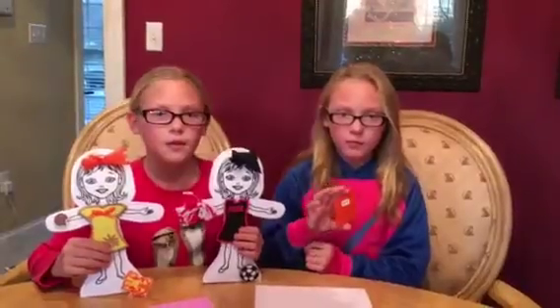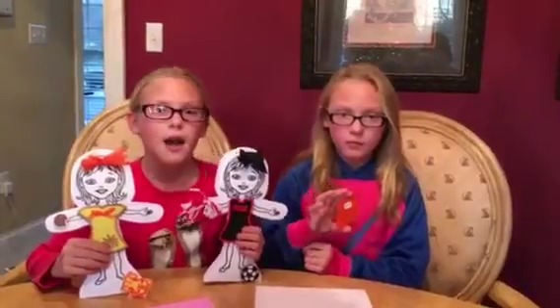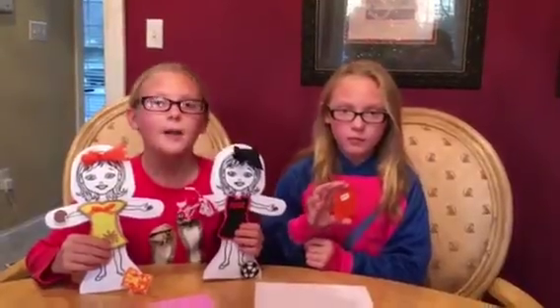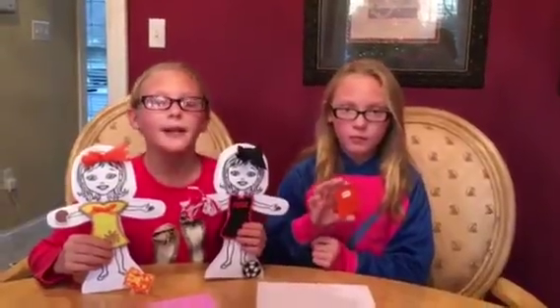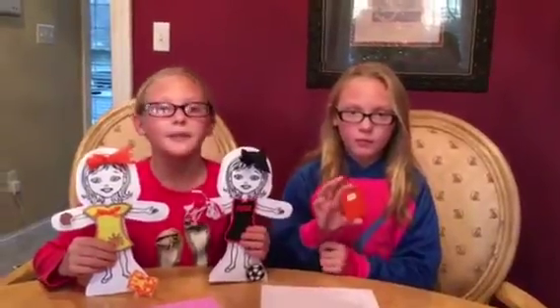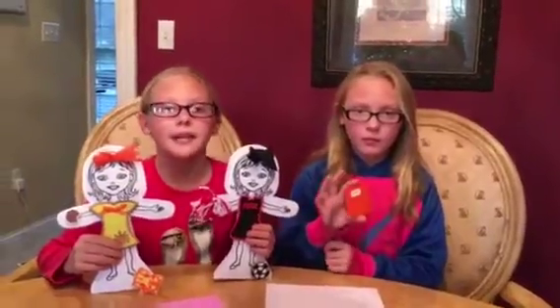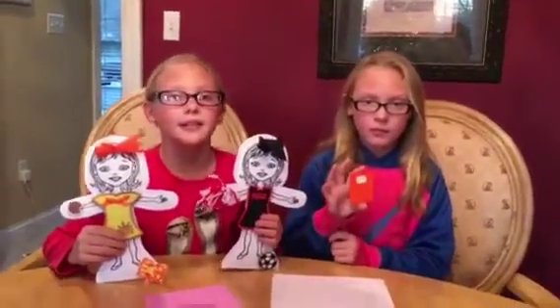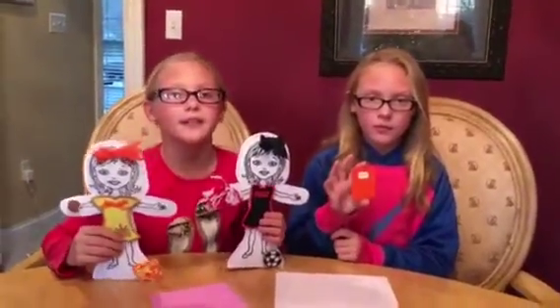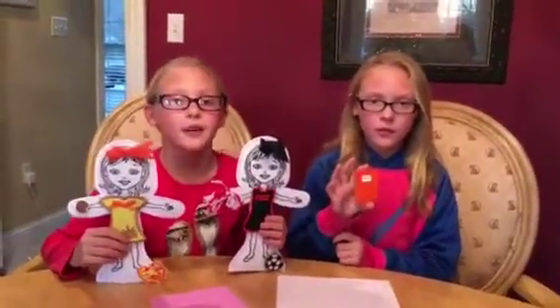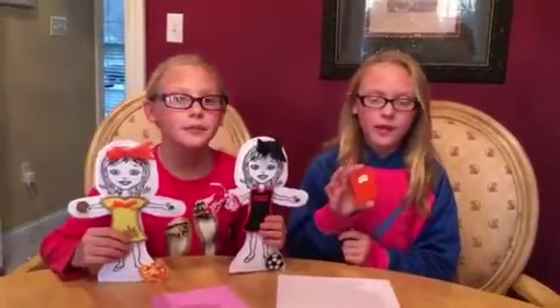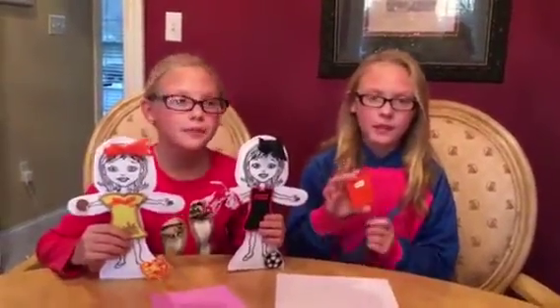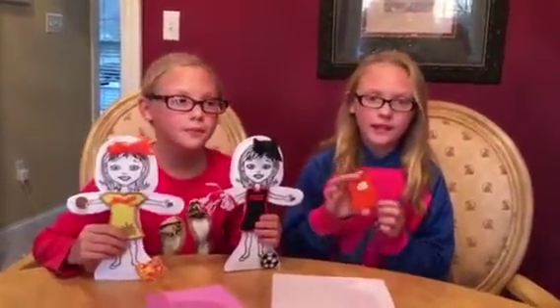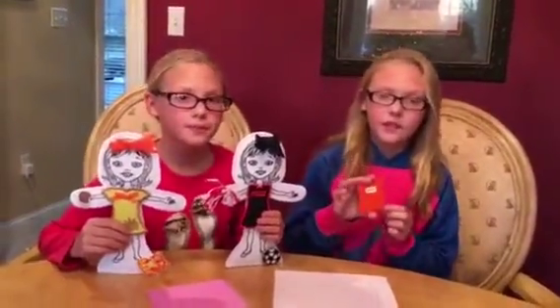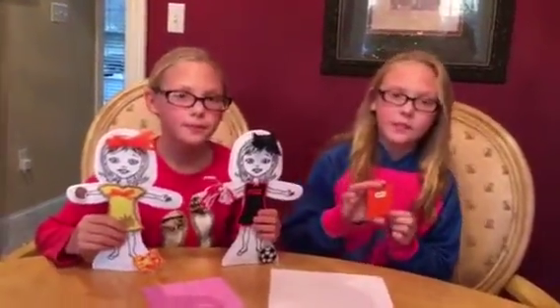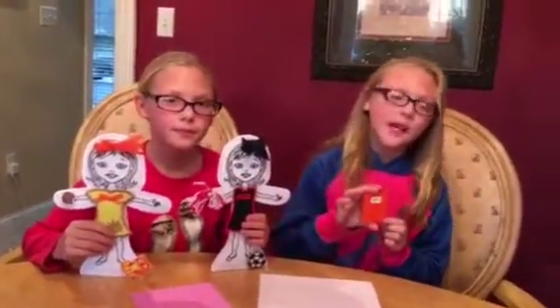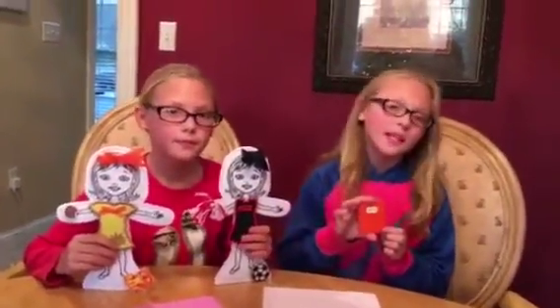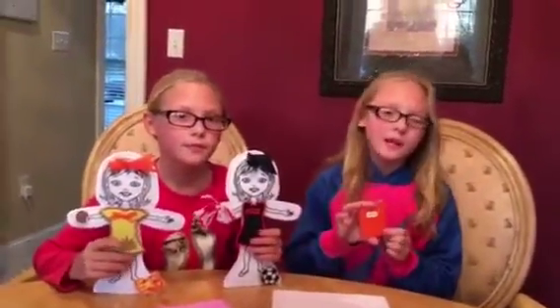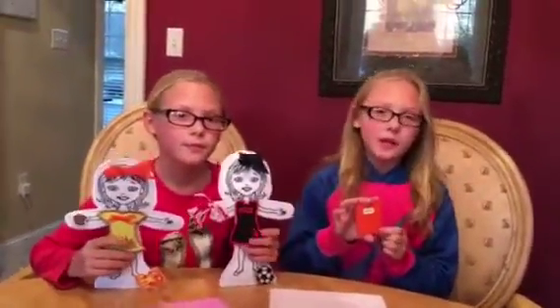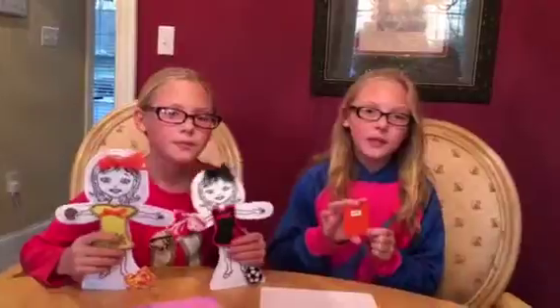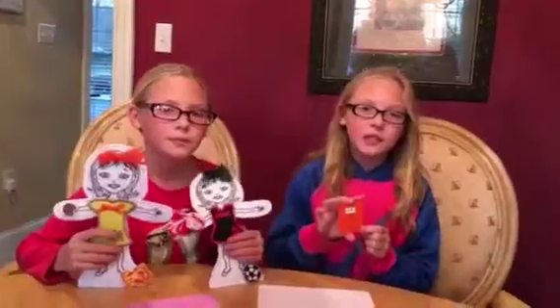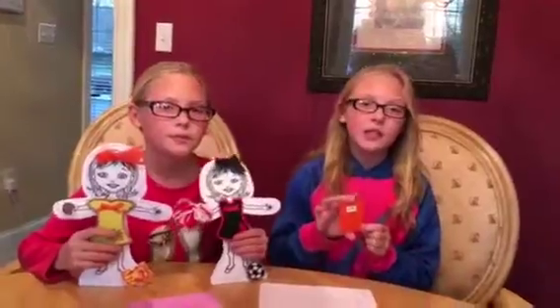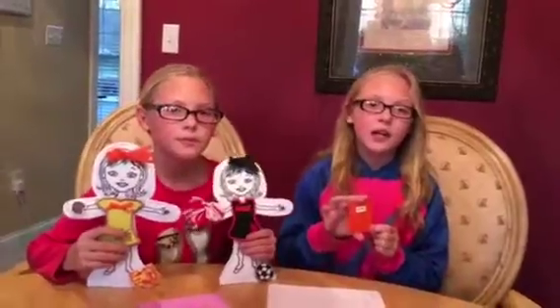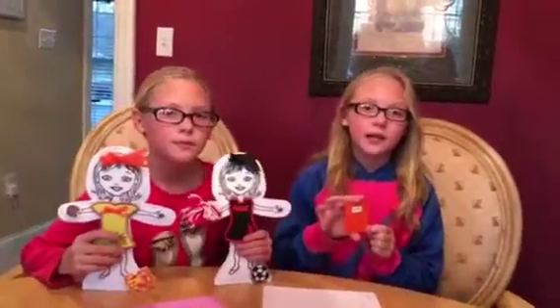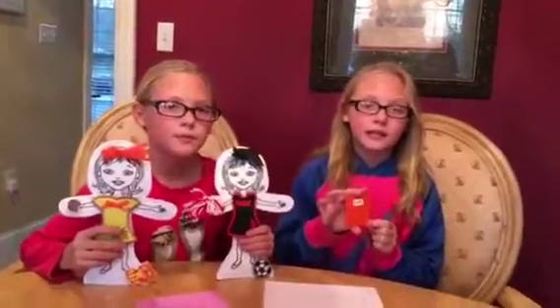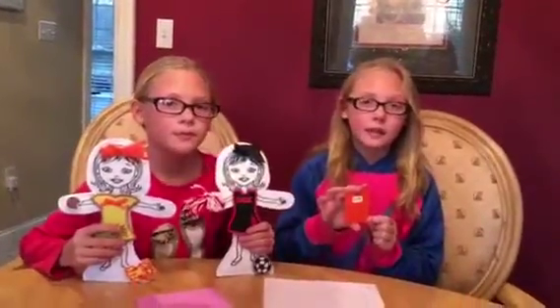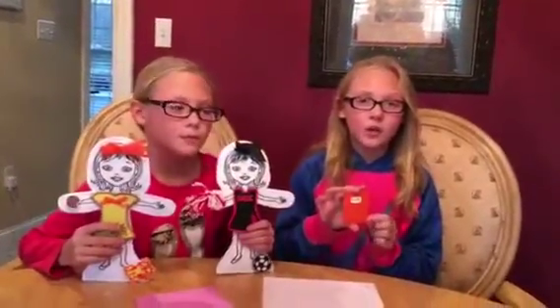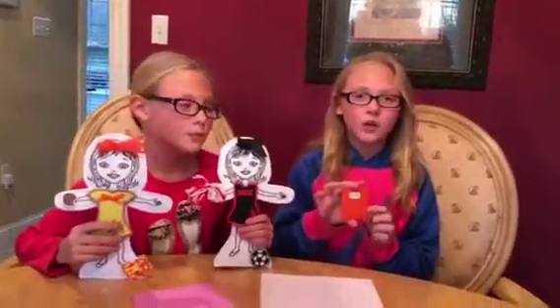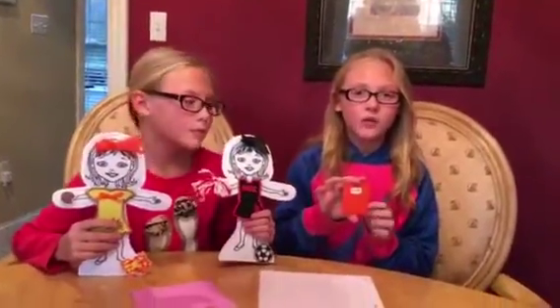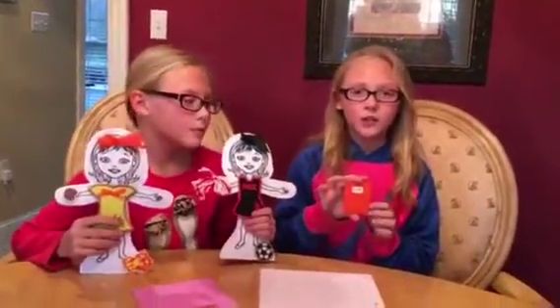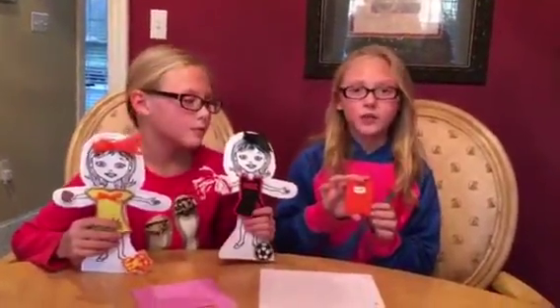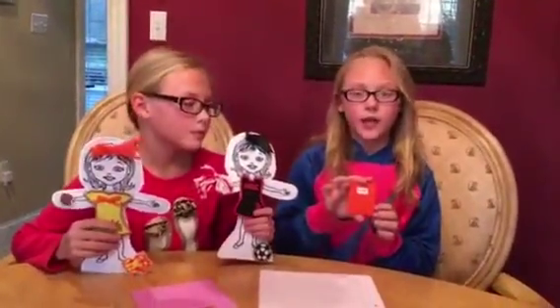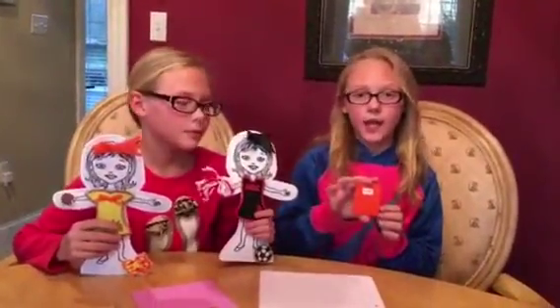Hi, my name is Kennedy Phillips and I'm Caitlin Phillips. Today we're going to be teaching you how to make a snap doll folder for Kate.